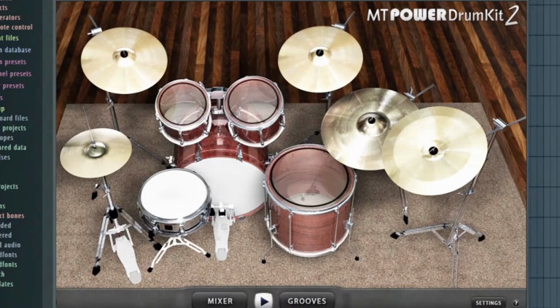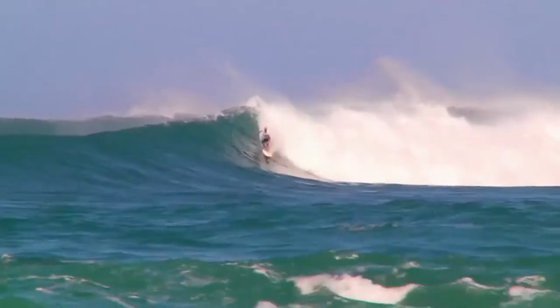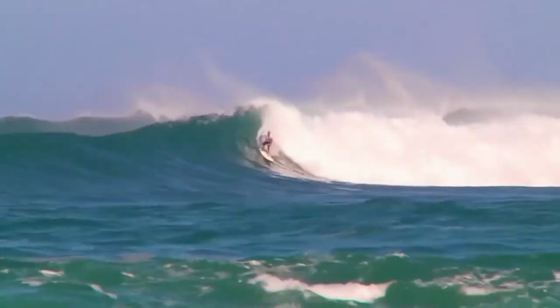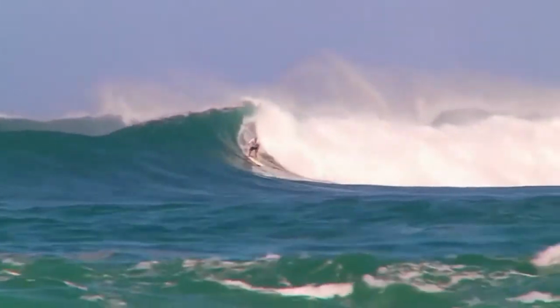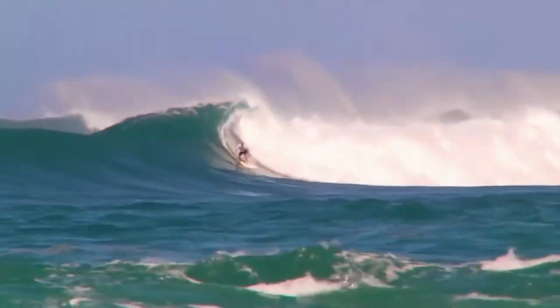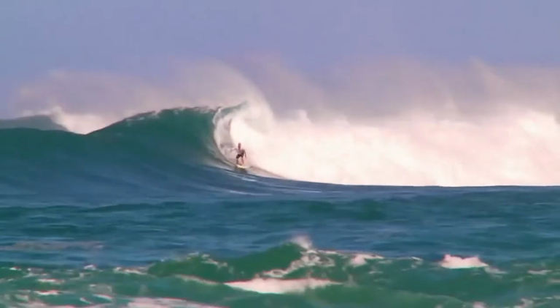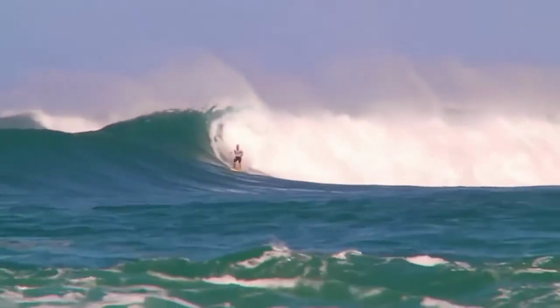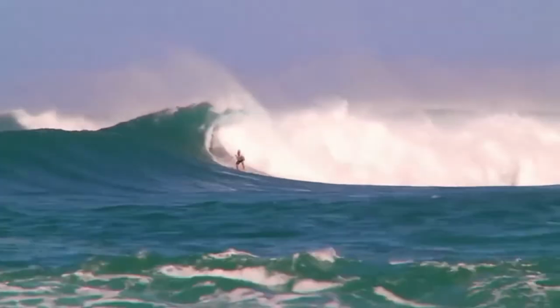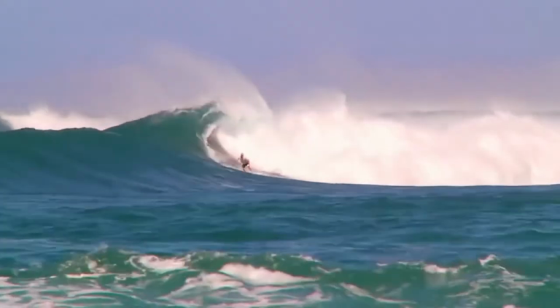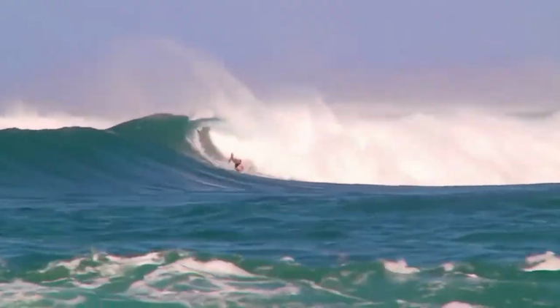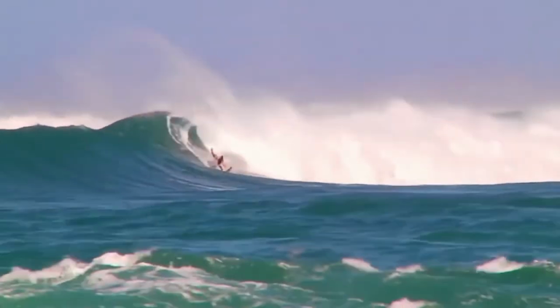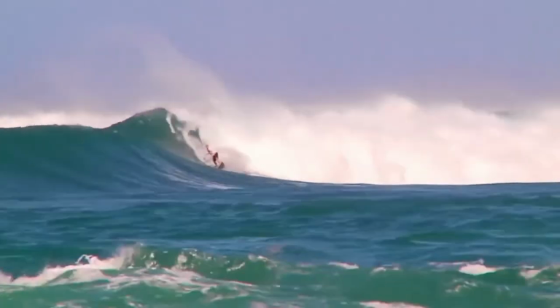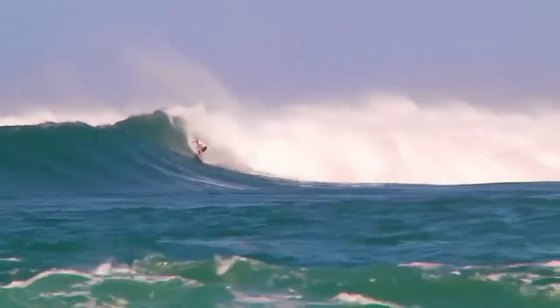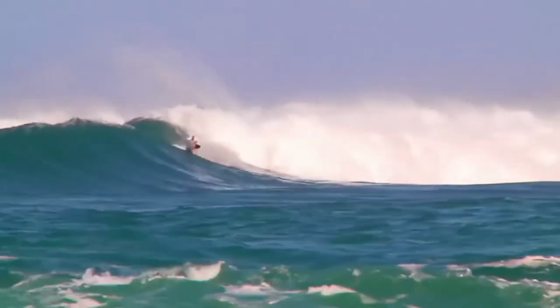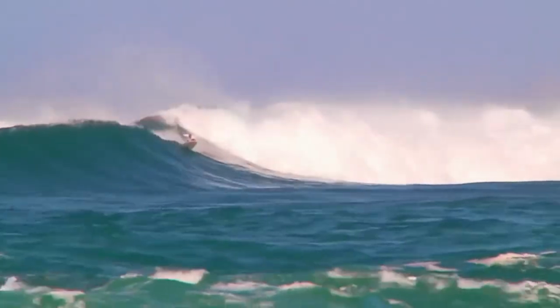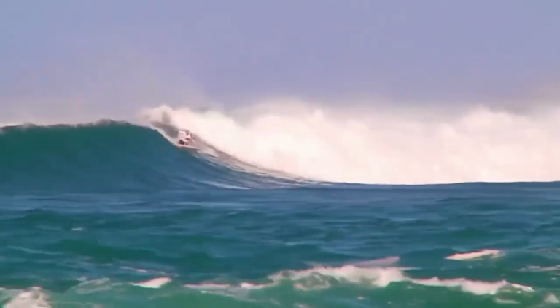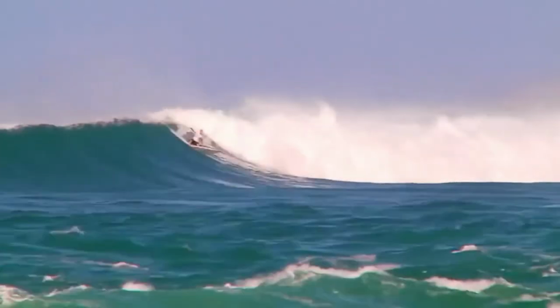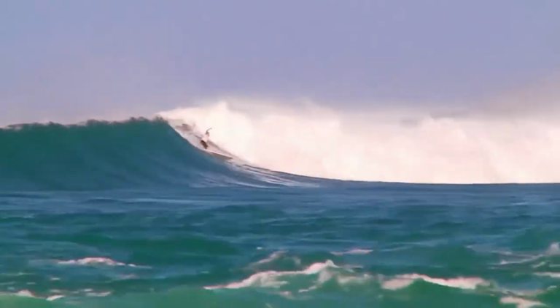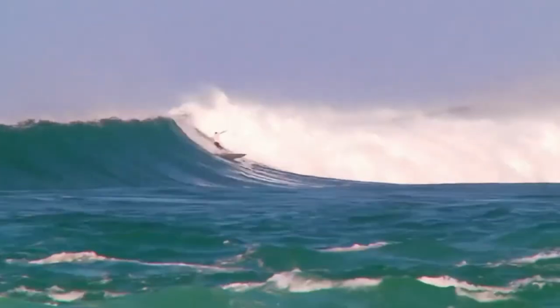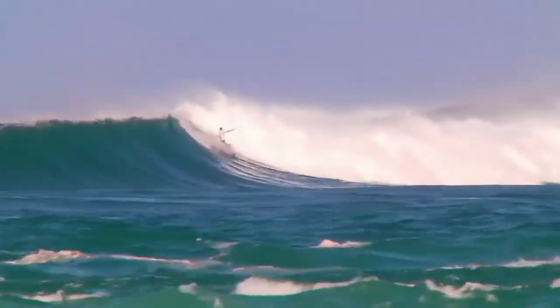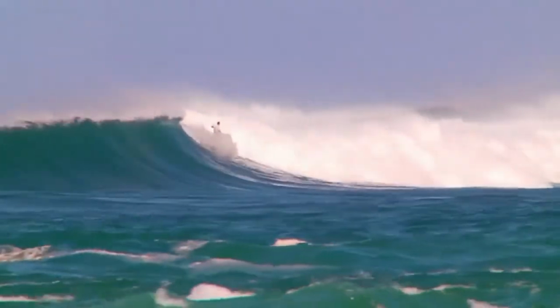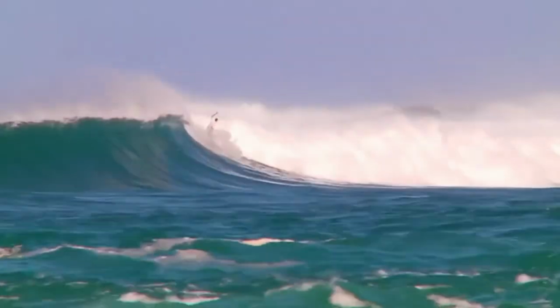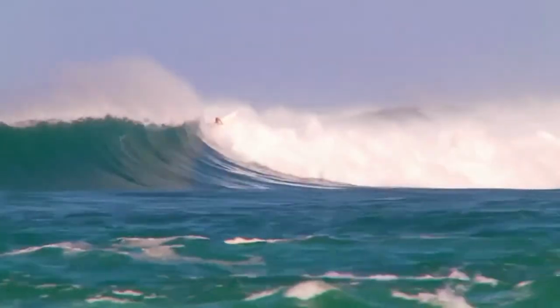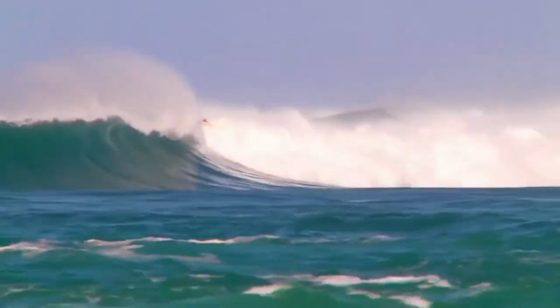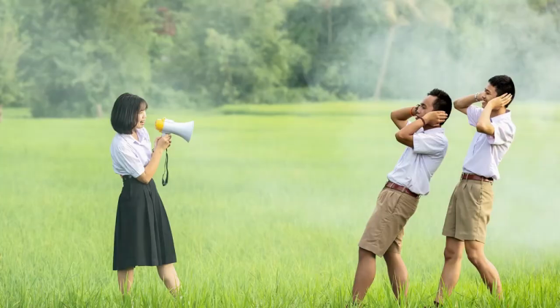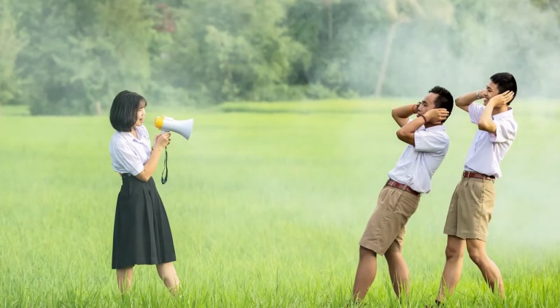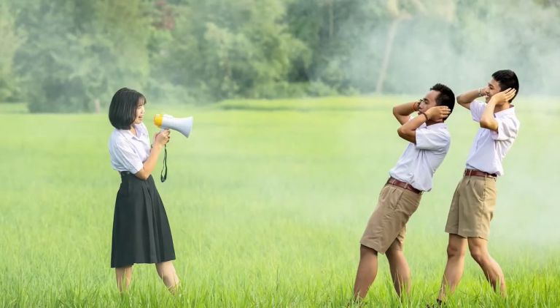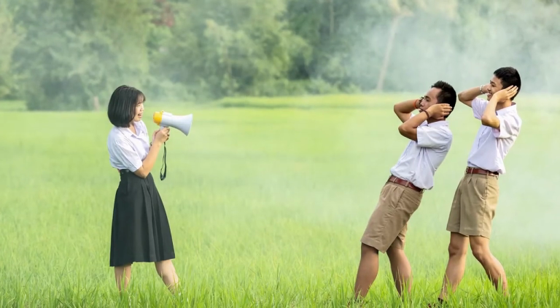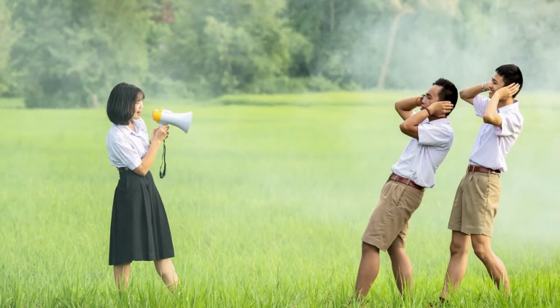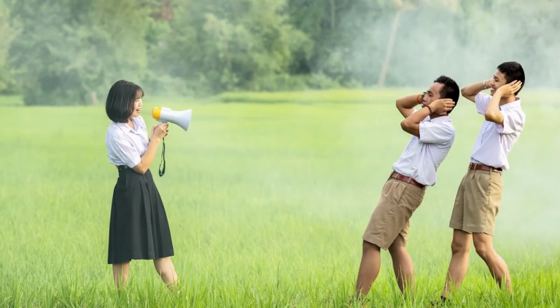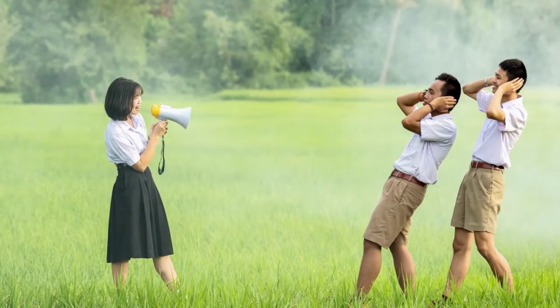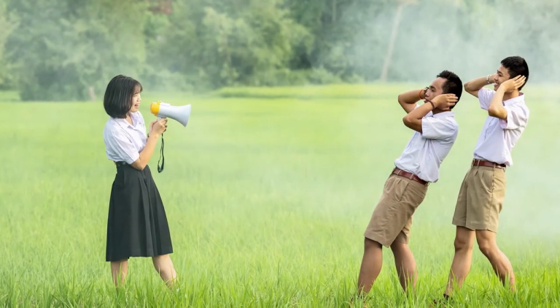Now we've pretty much covered the basics of making a surf song. Yes, it is that easy, but one important thing is missing.